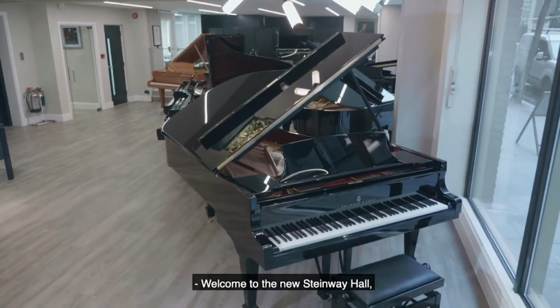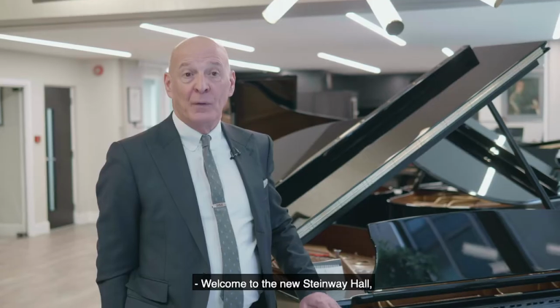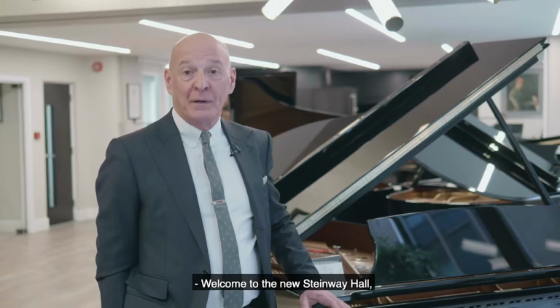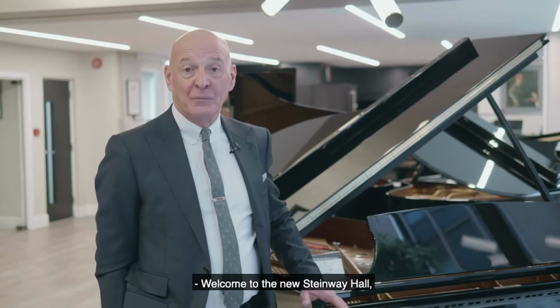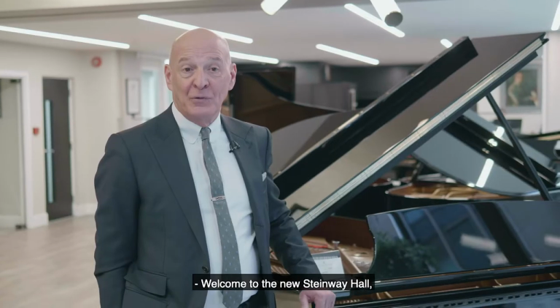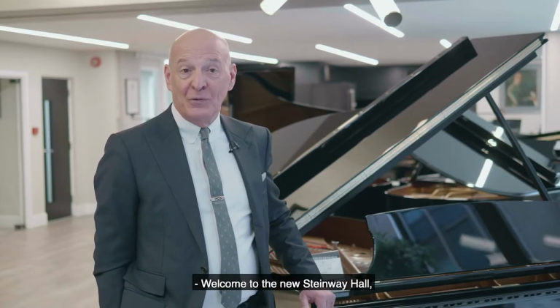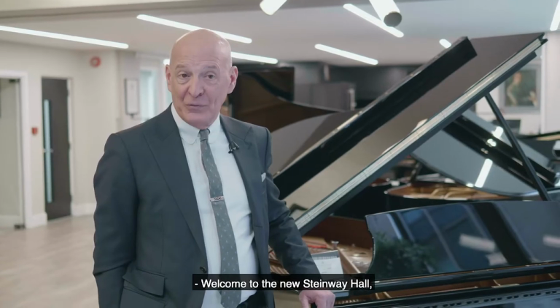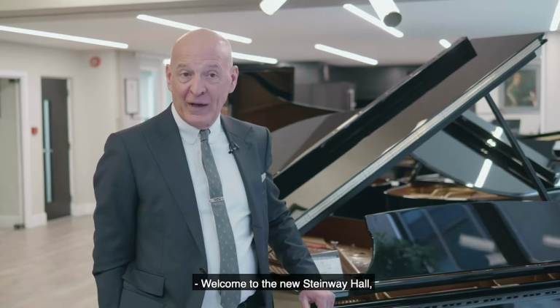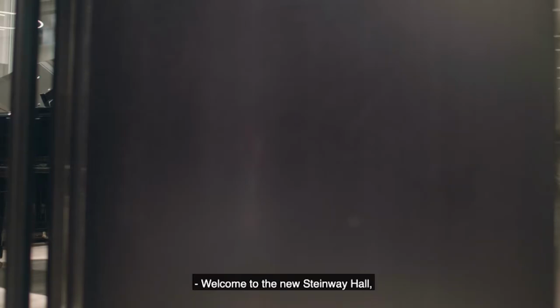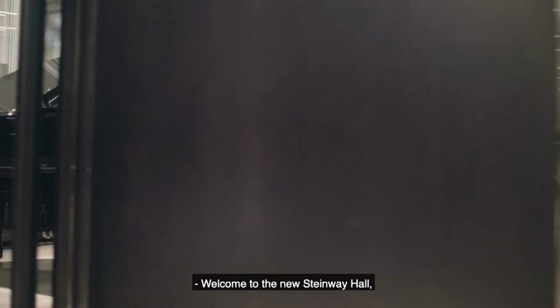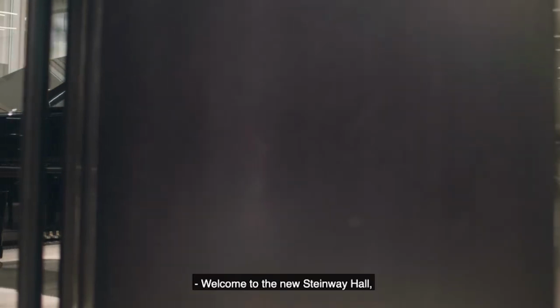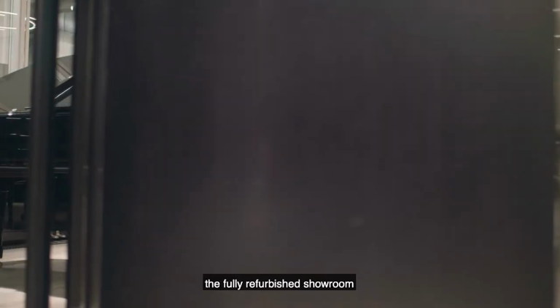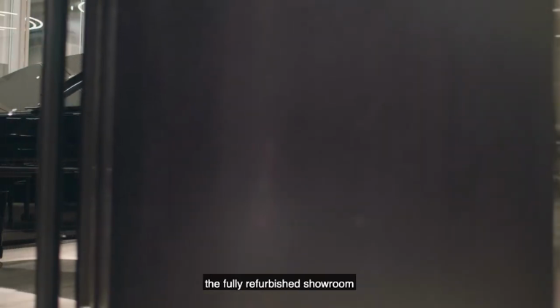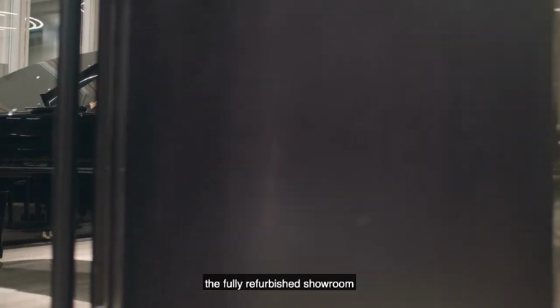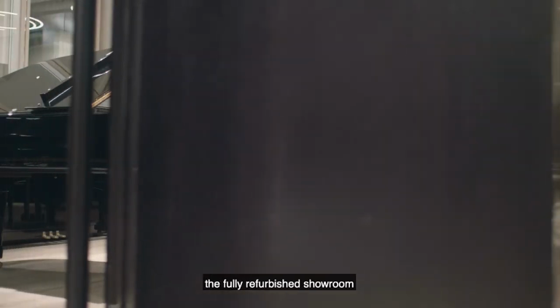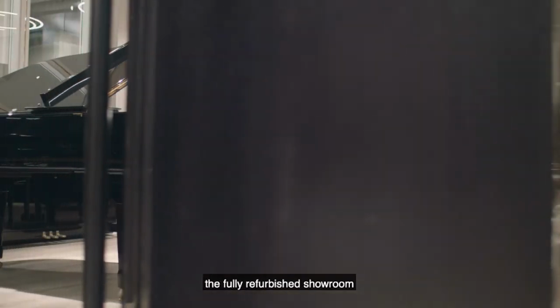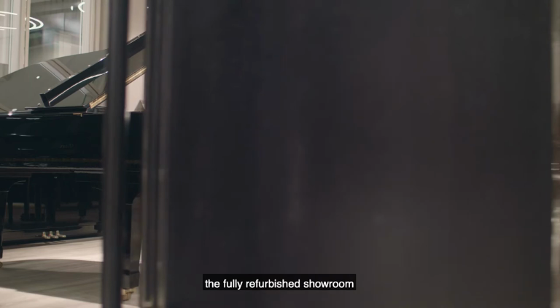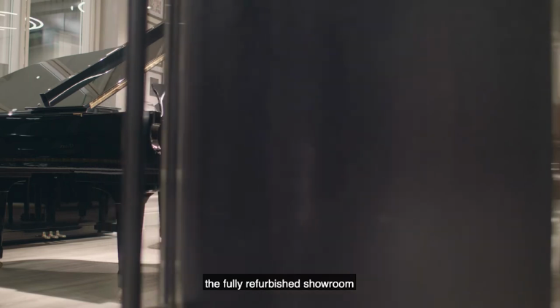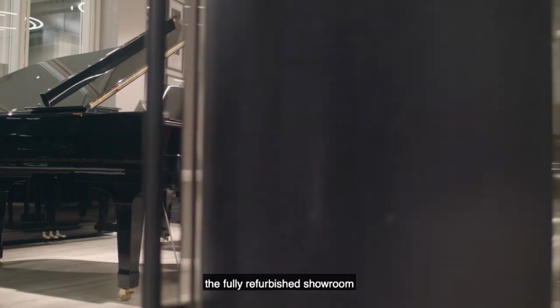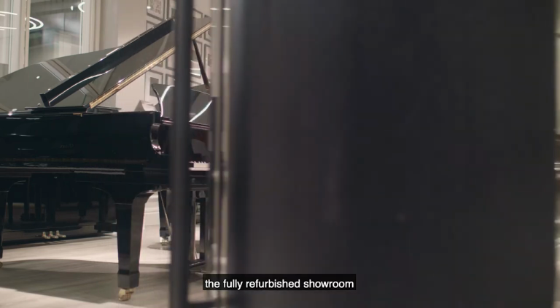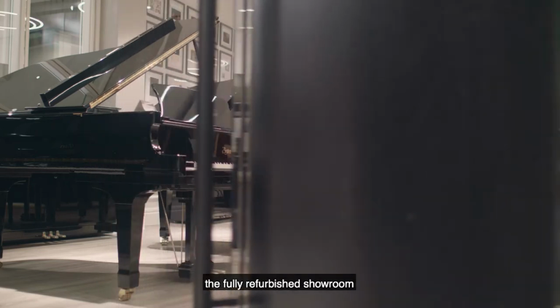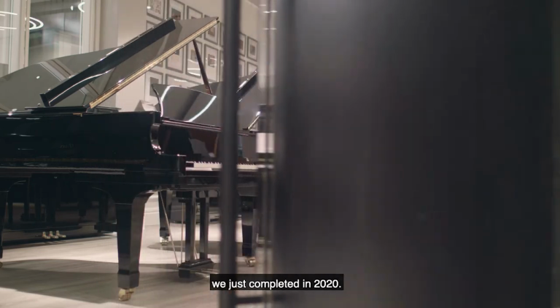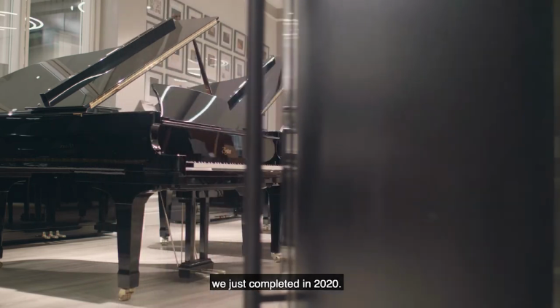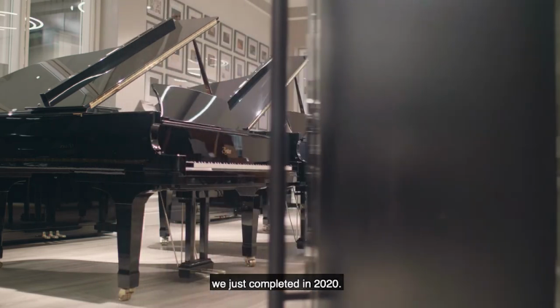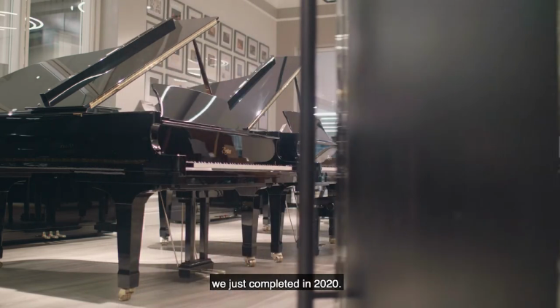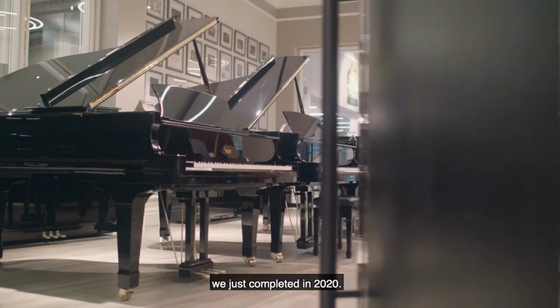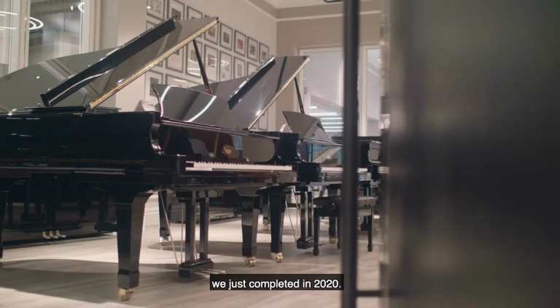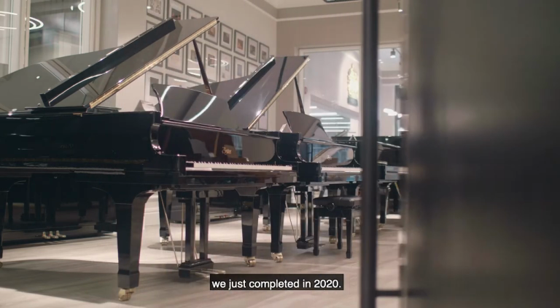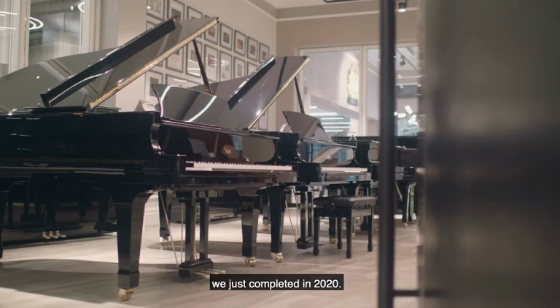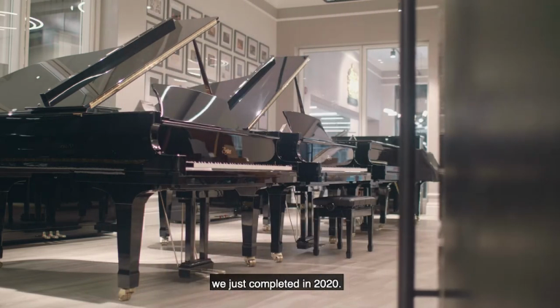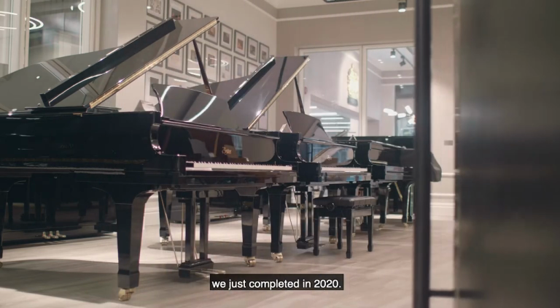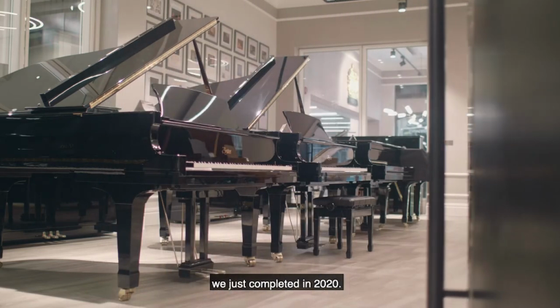Welcome to the new Steinway Hall, the fully refurbished showroom we've just completed in 2020.